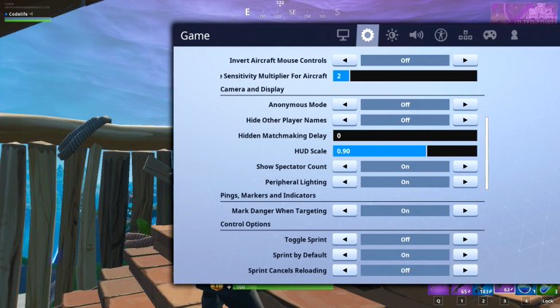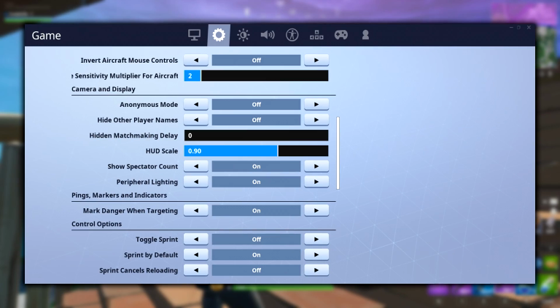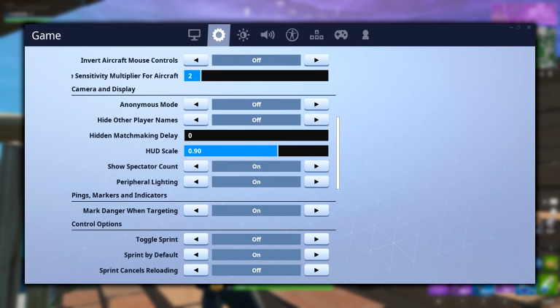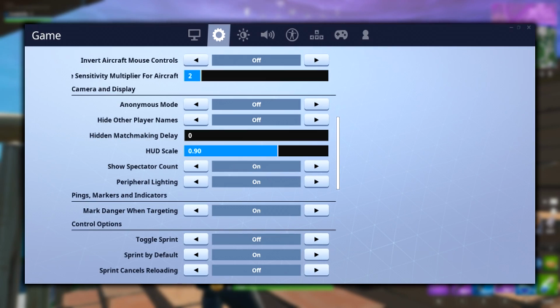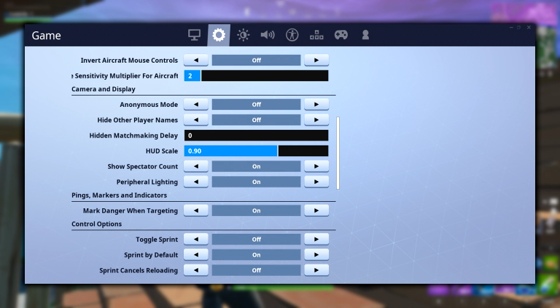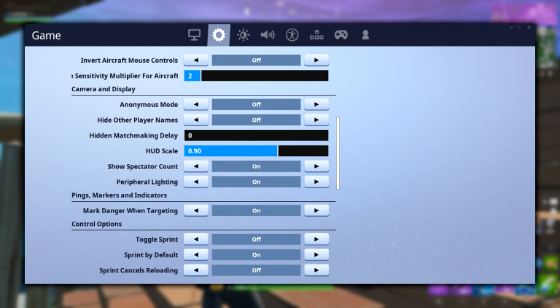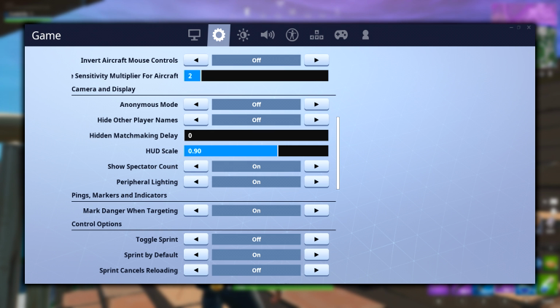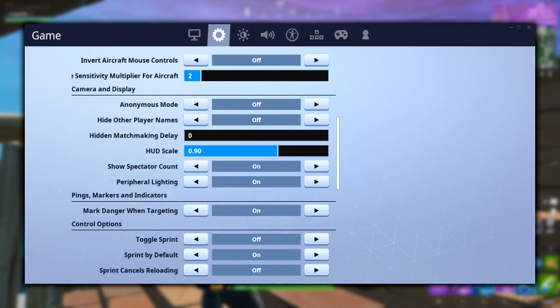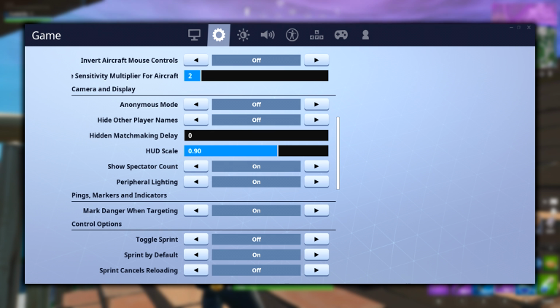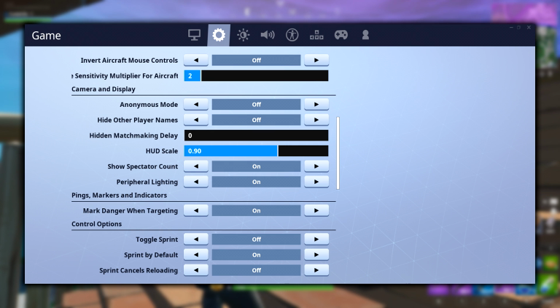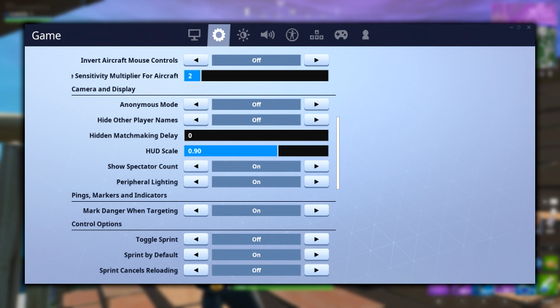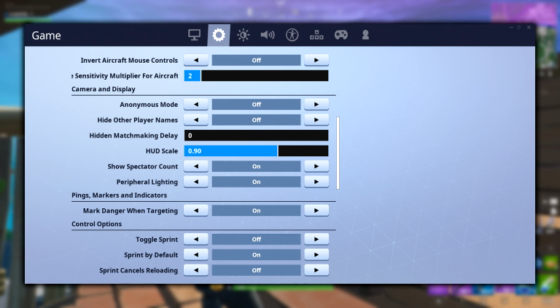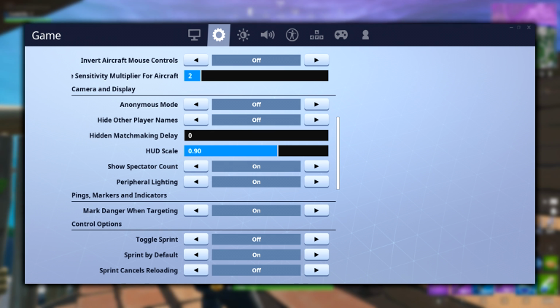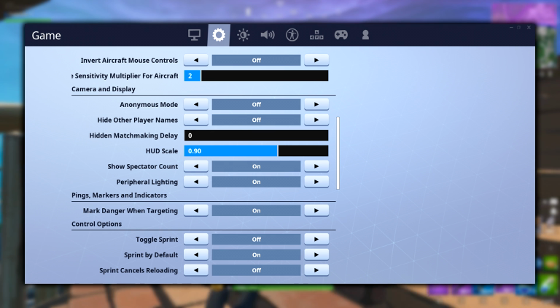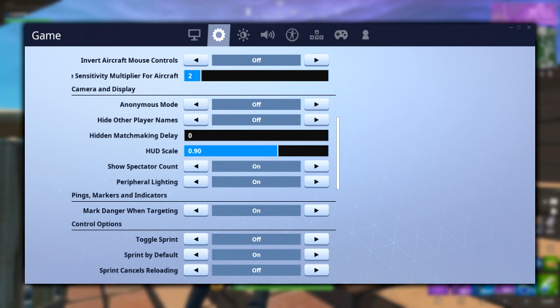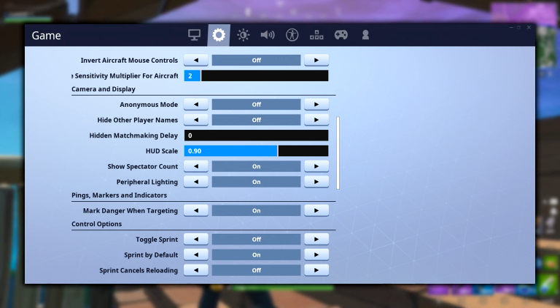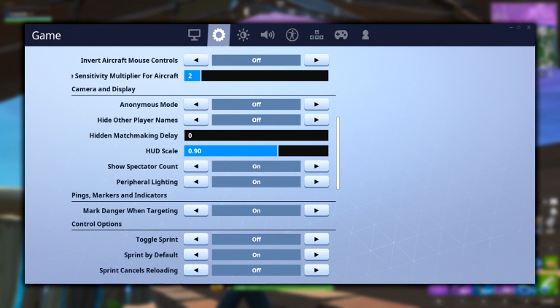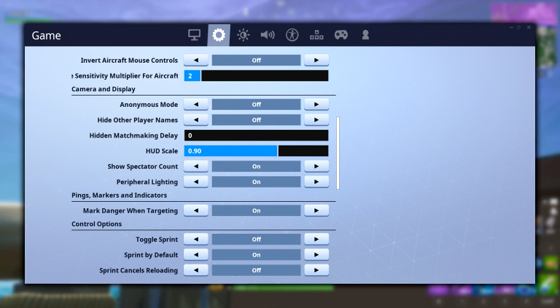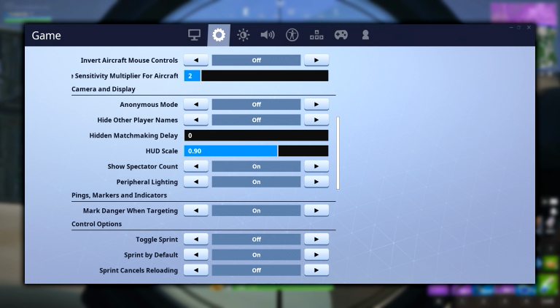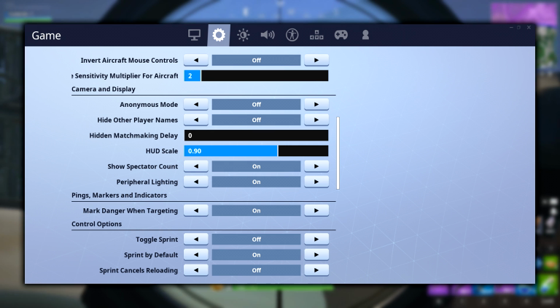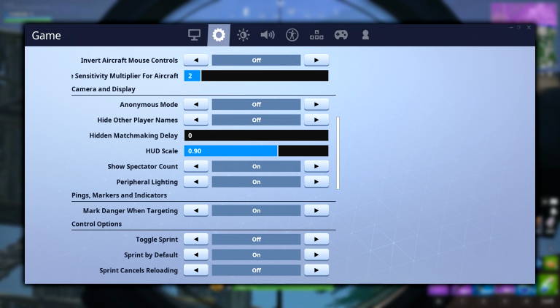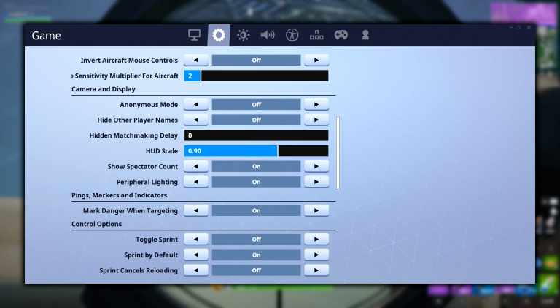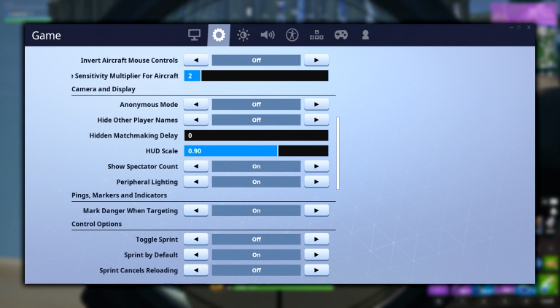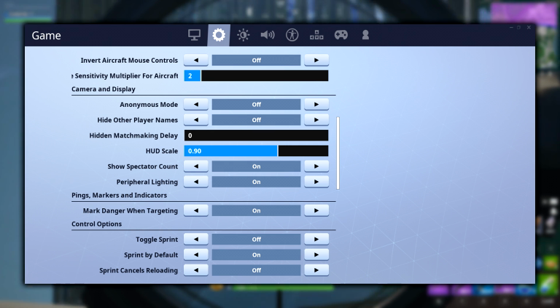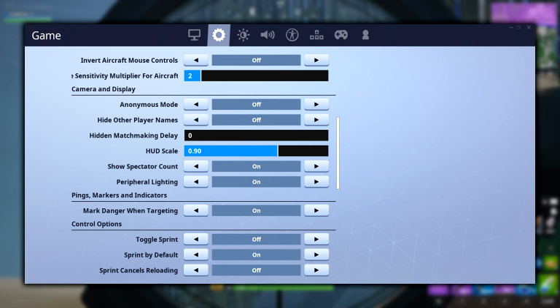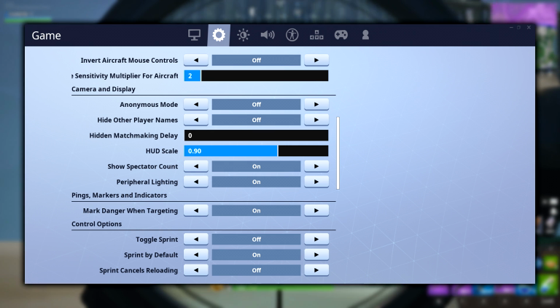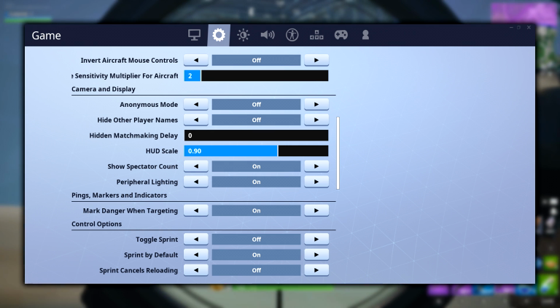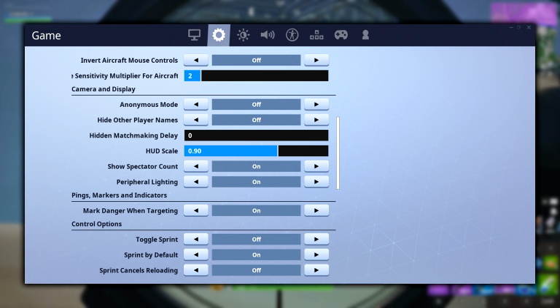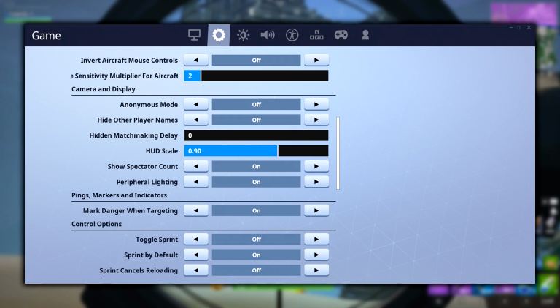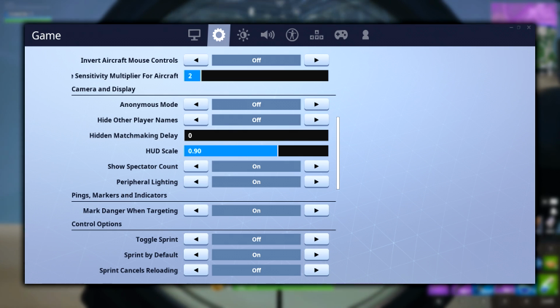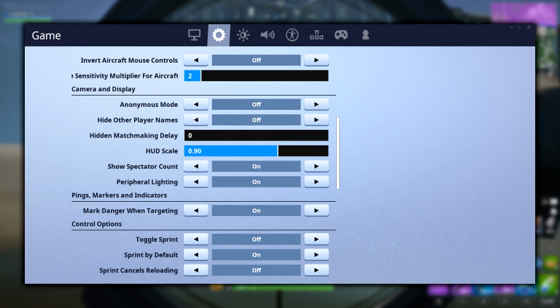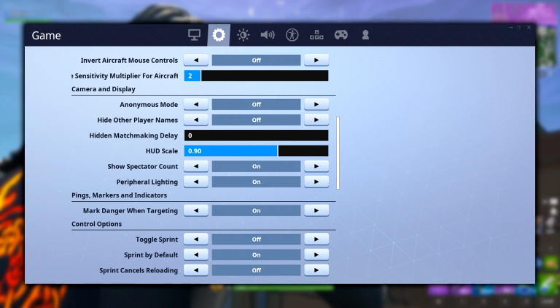Jarvis has the sprint by default option turned on. This allows him to sprint without having to press or hold a specific button to sprint.